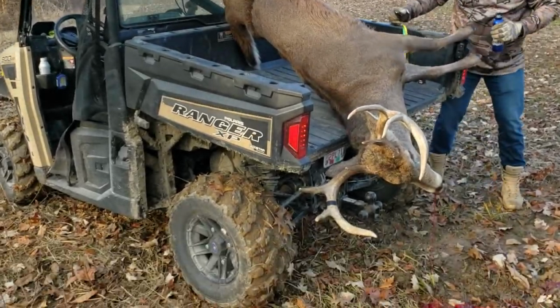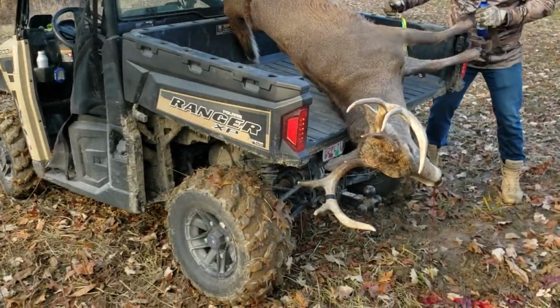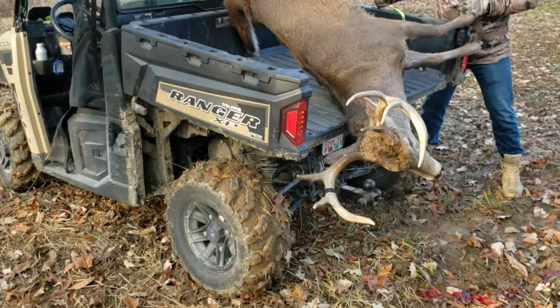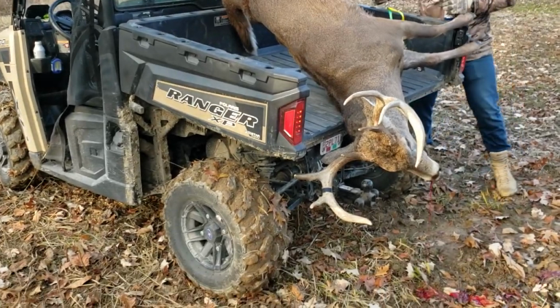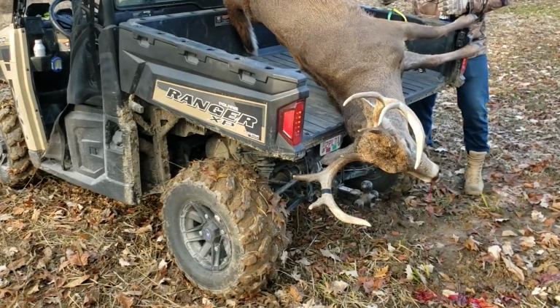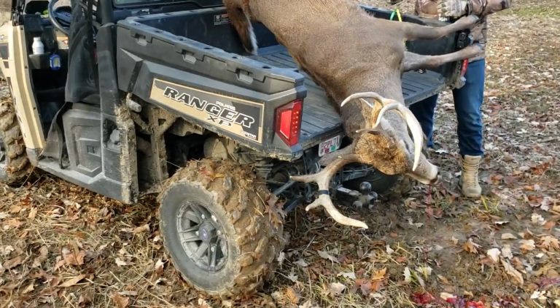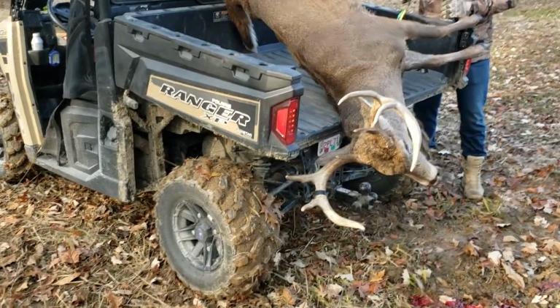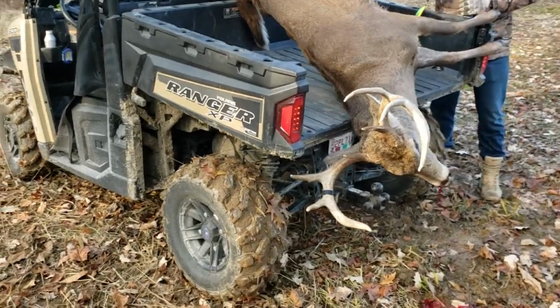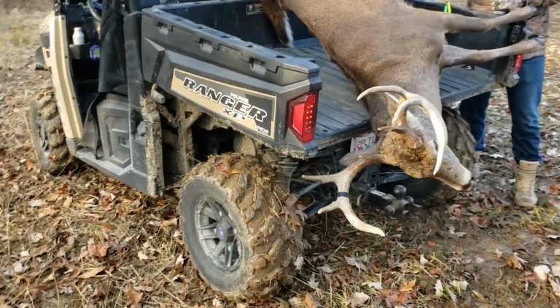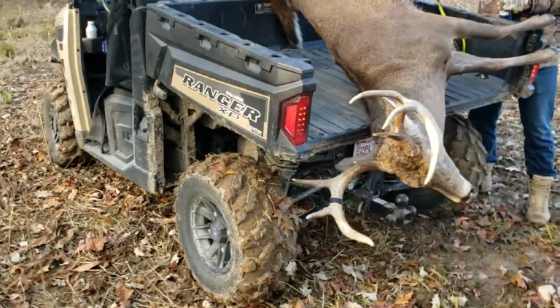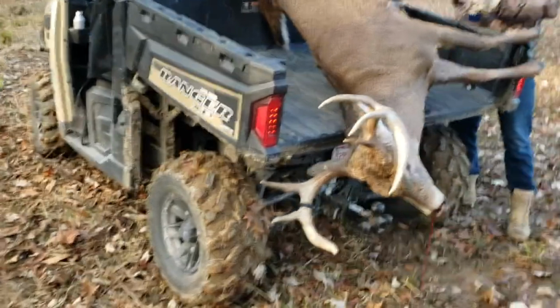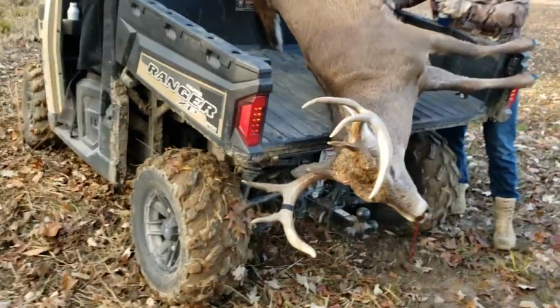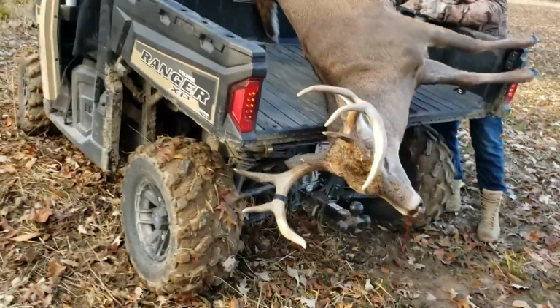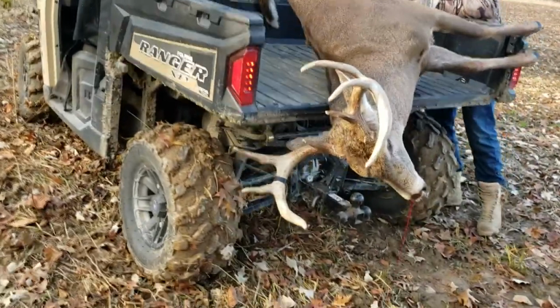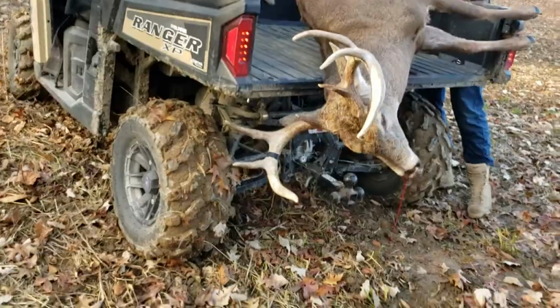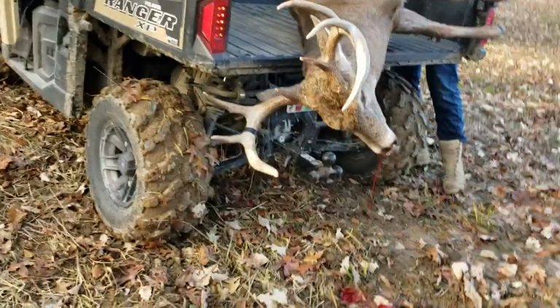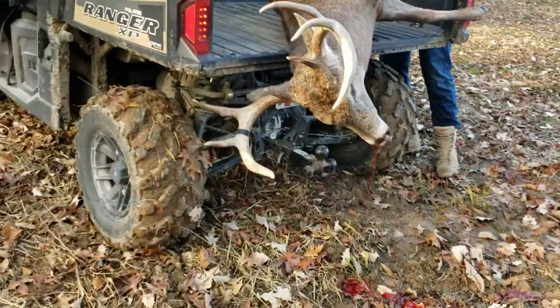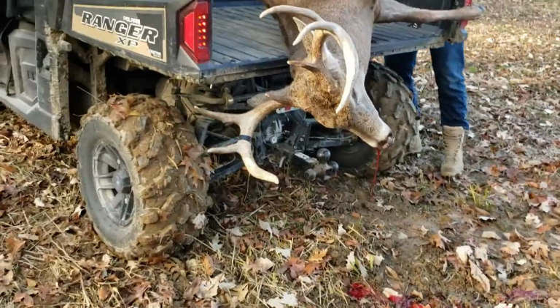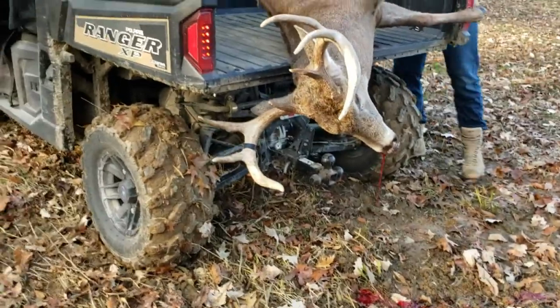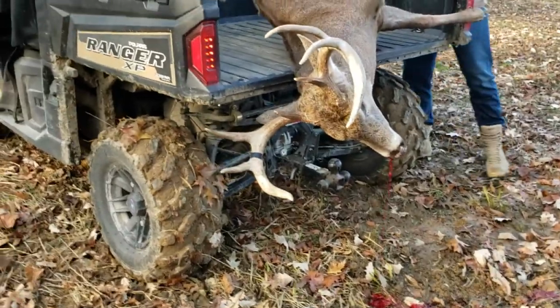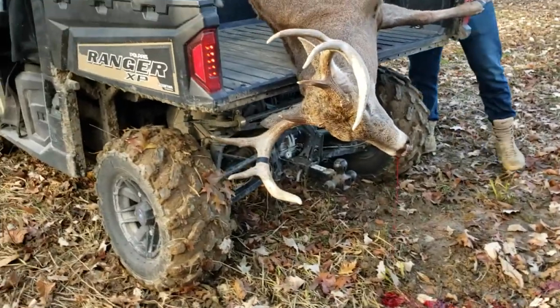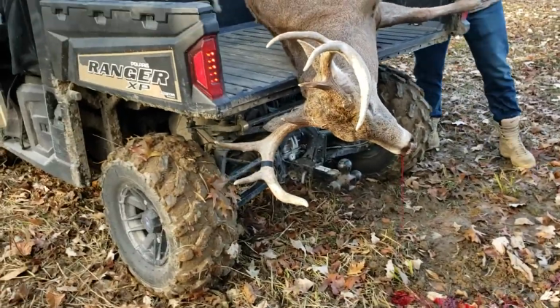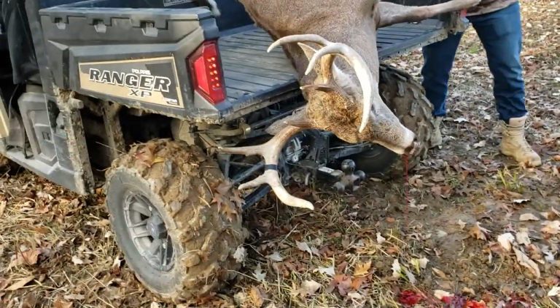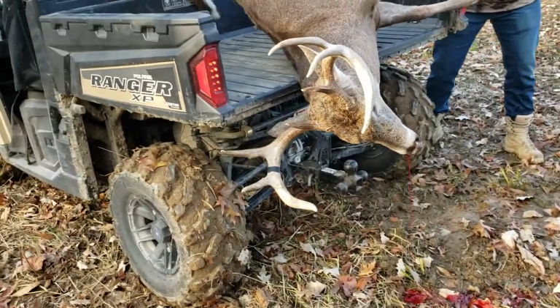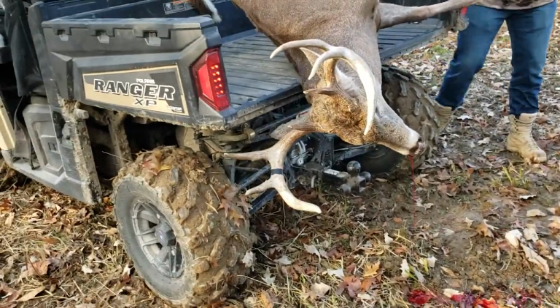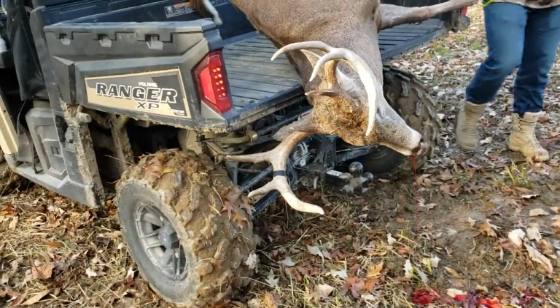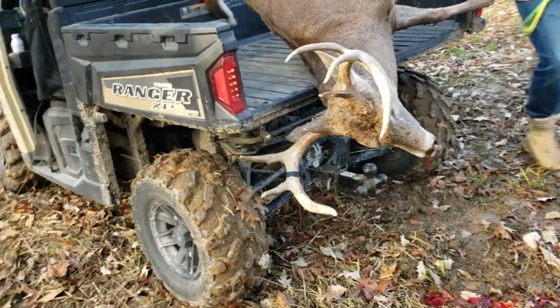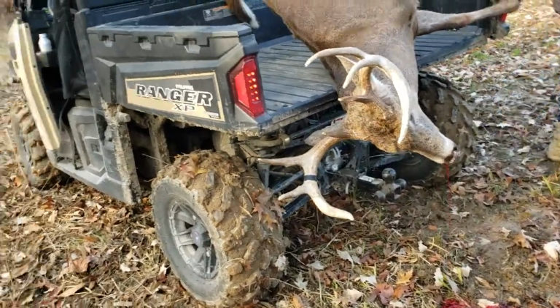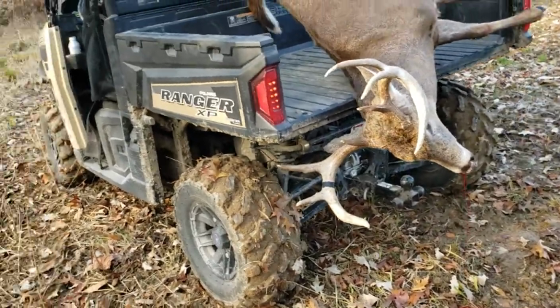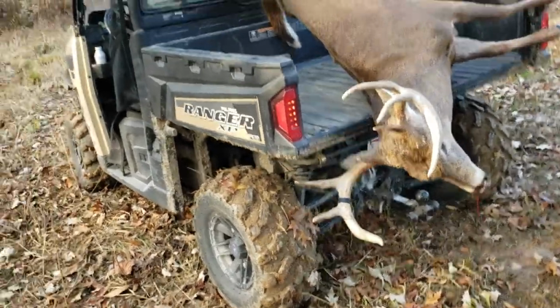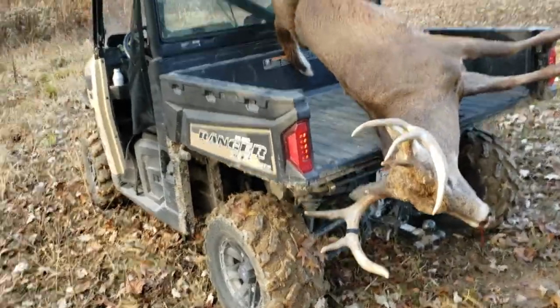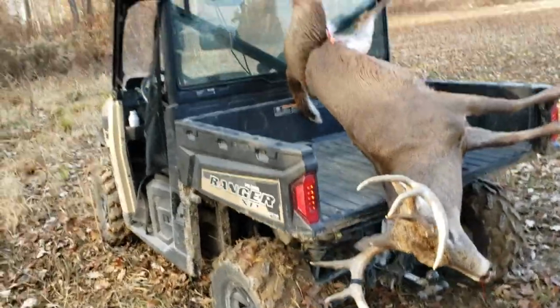And that's how you load a nice — we're not sure yet — 140s, 150s, 8-point.